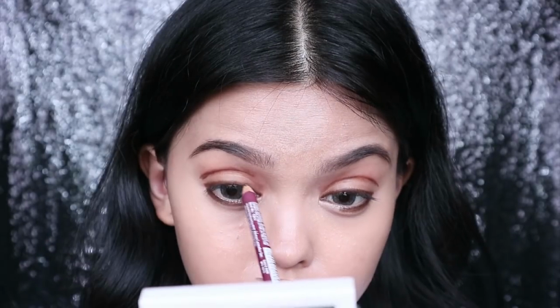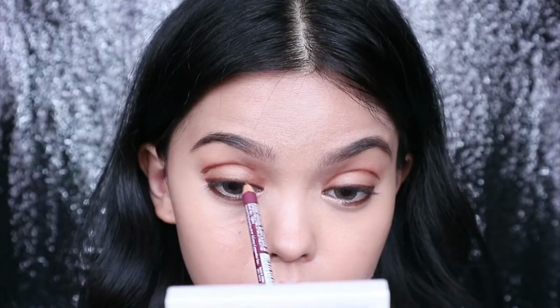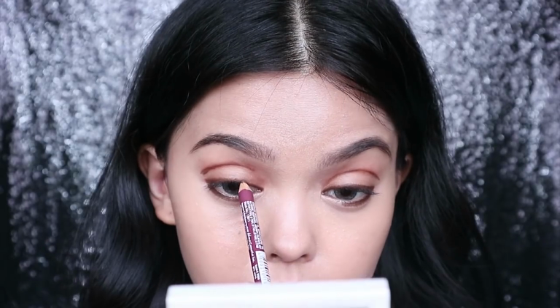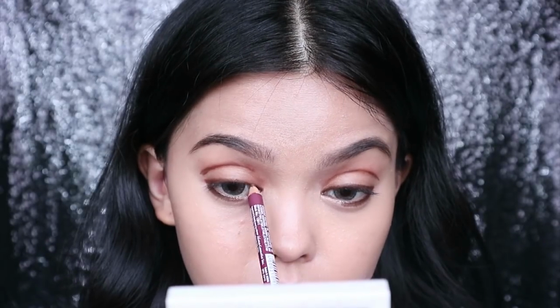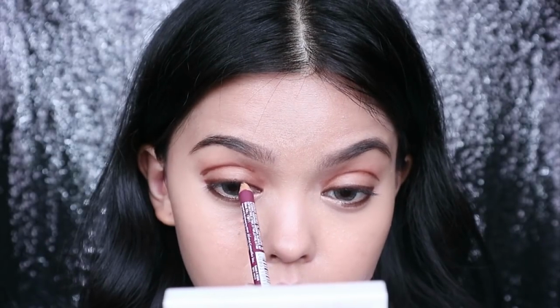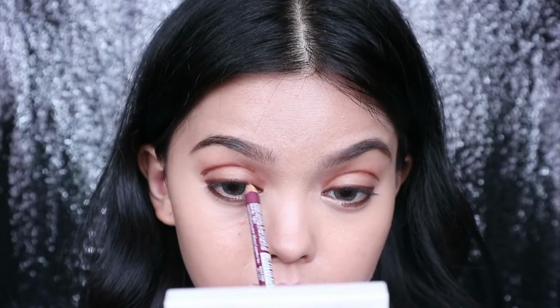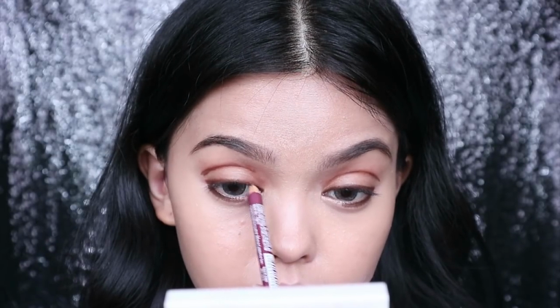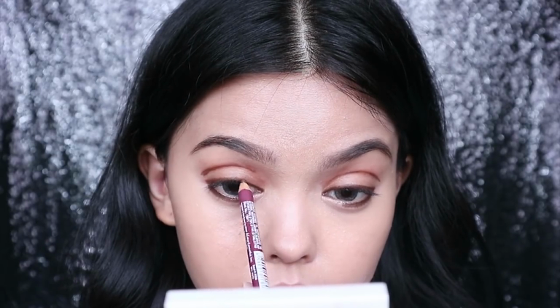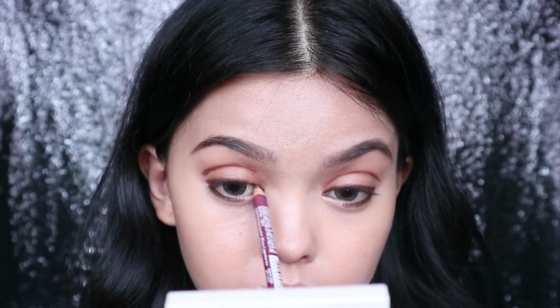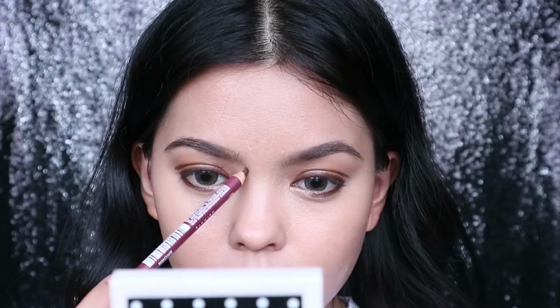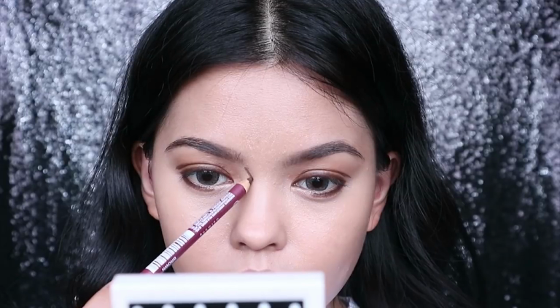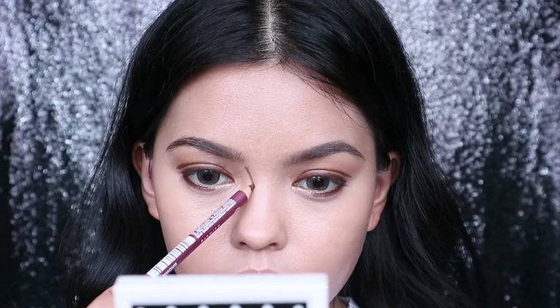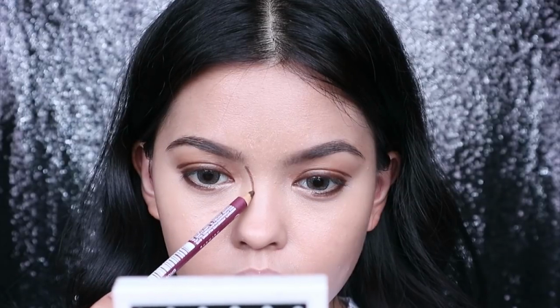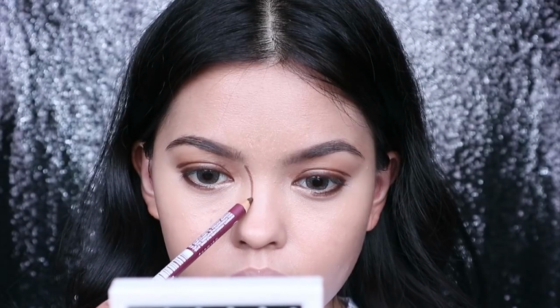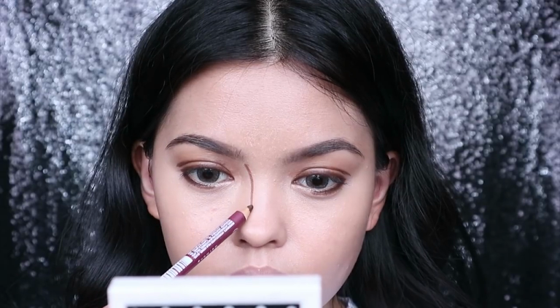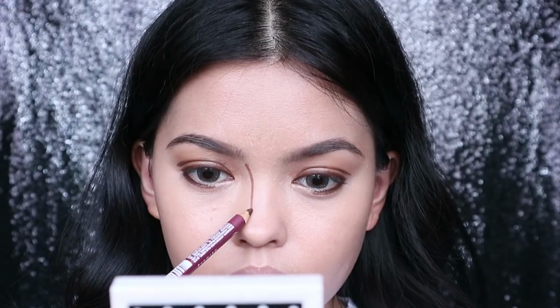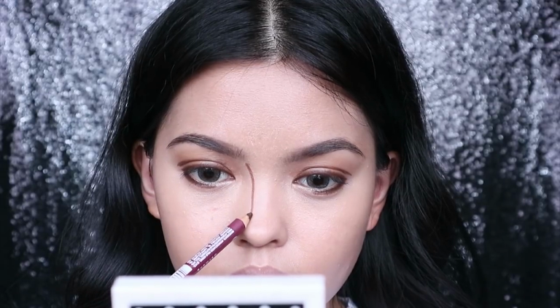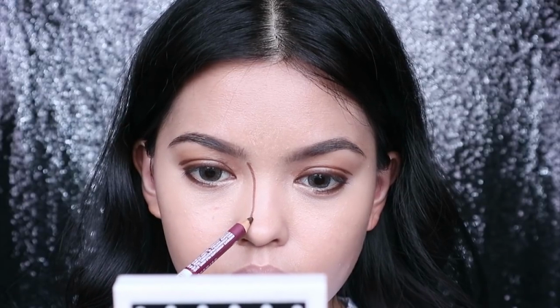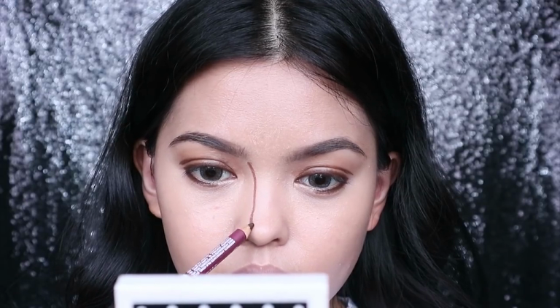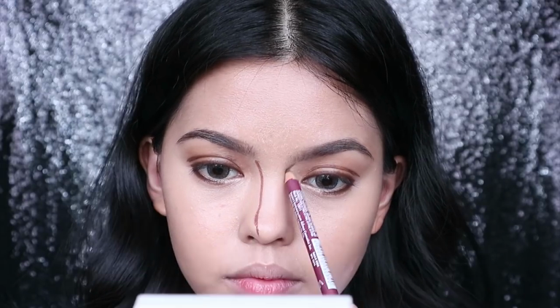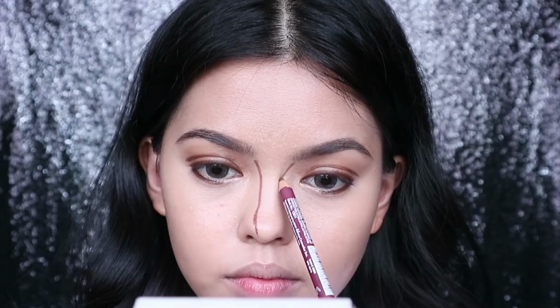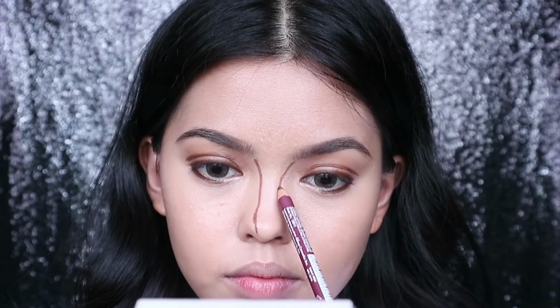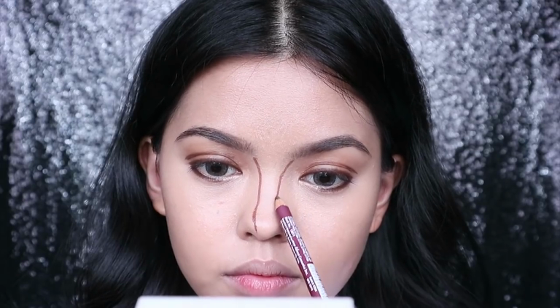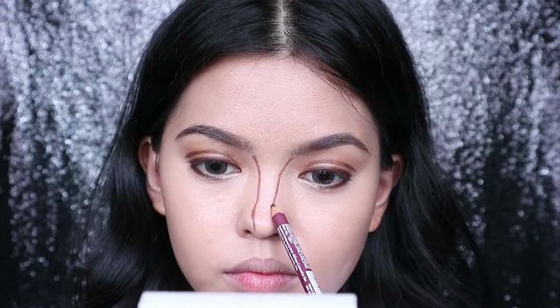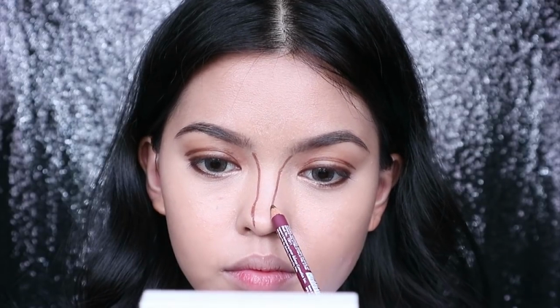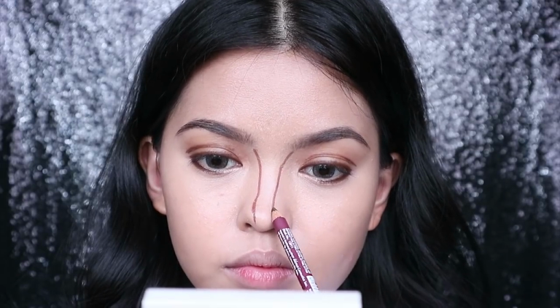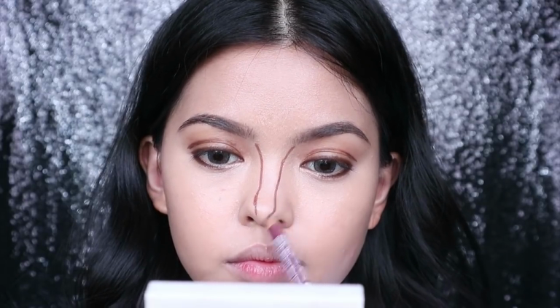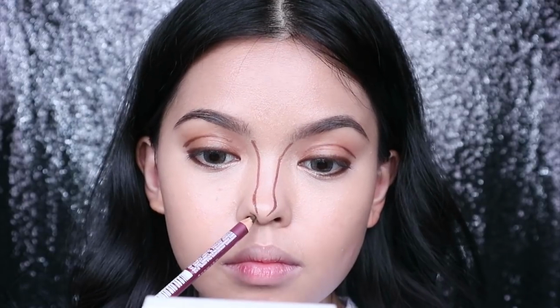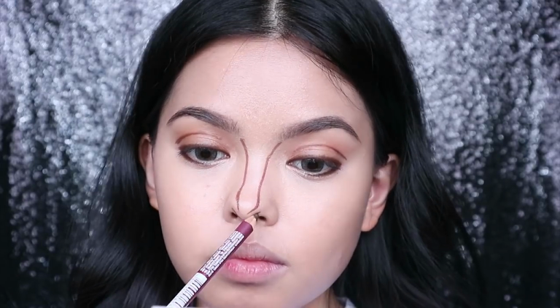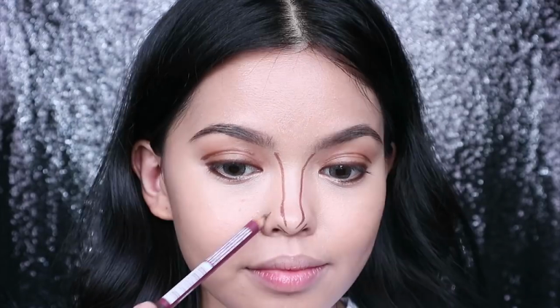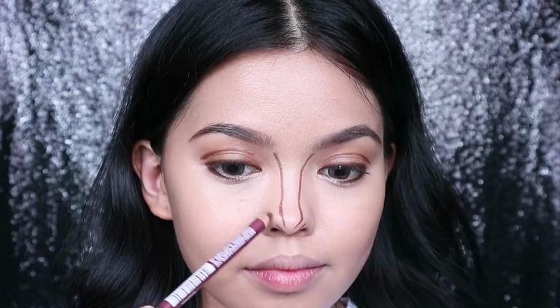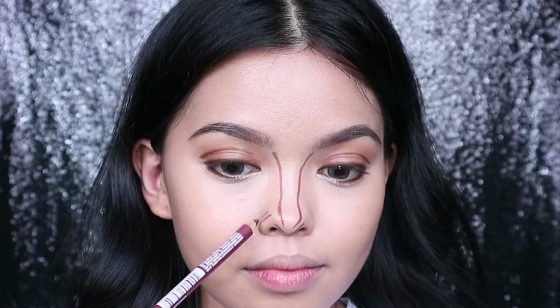I also use this pencil to define my nose and lips. I'm applying this on the farther side of the nose so that when I blend it, it's gonna look narrow.